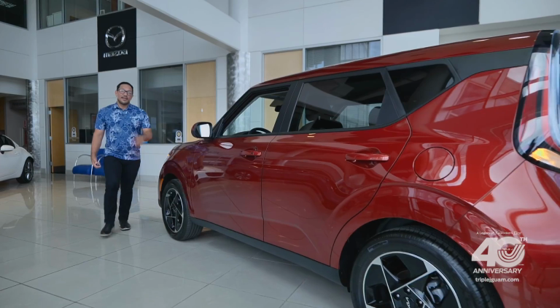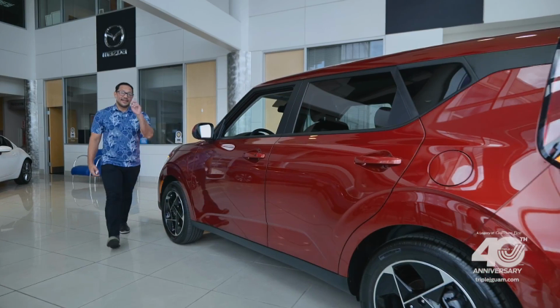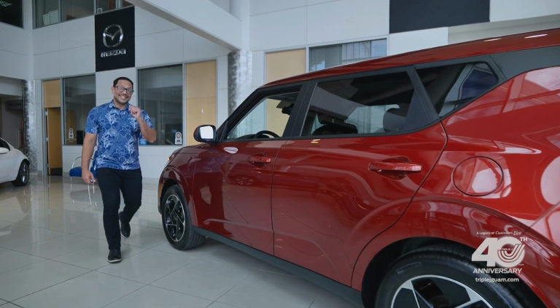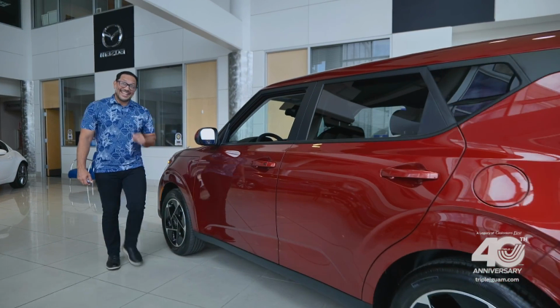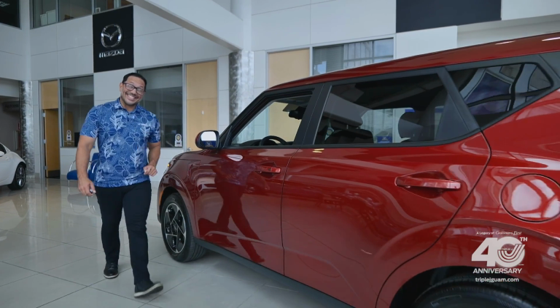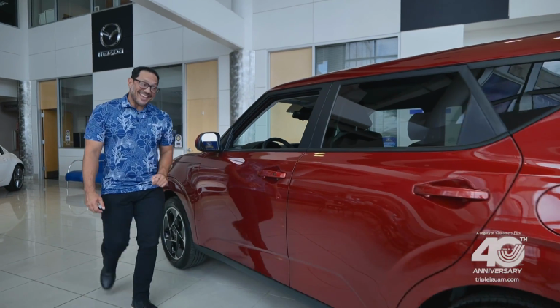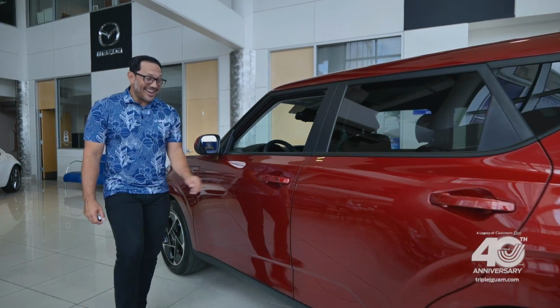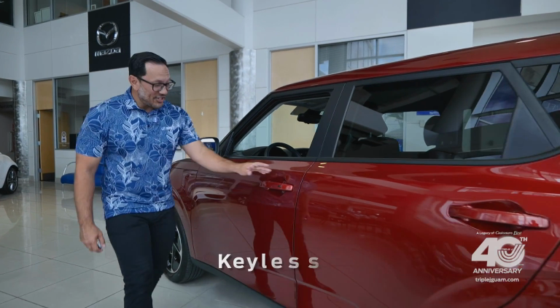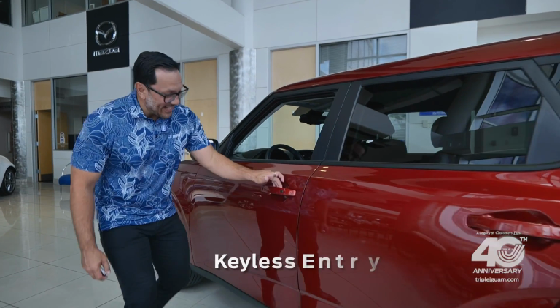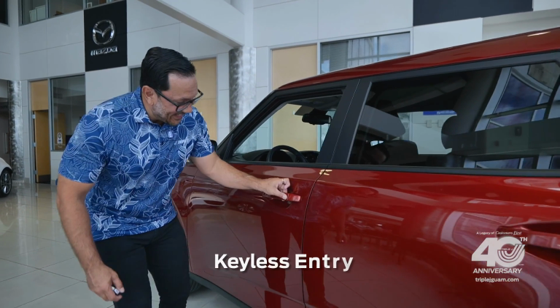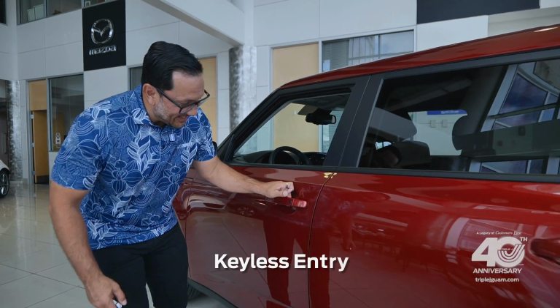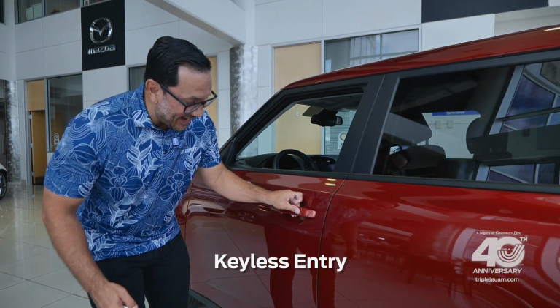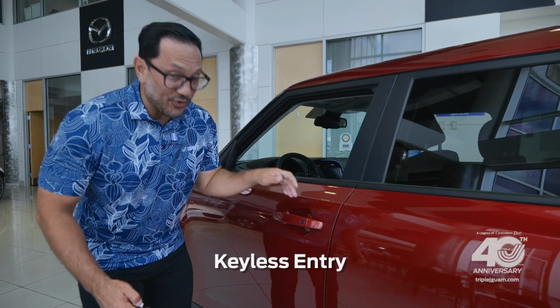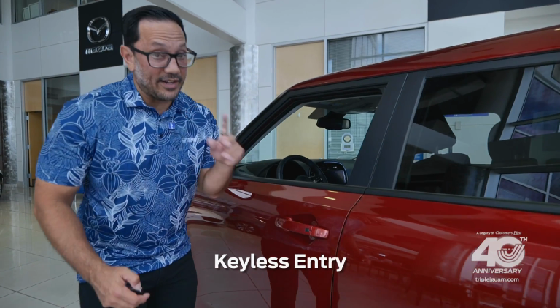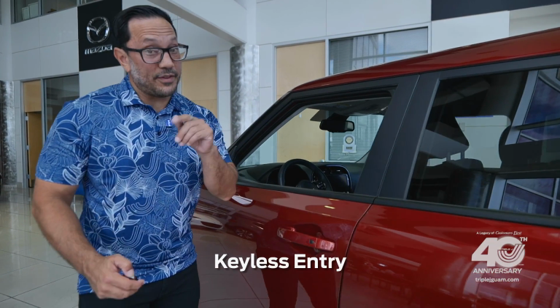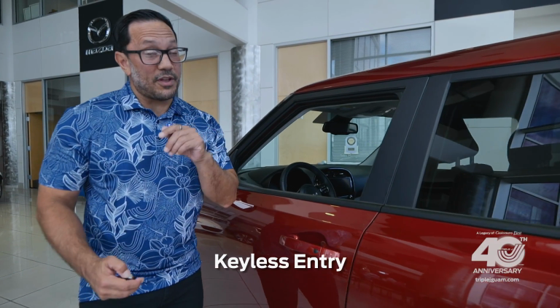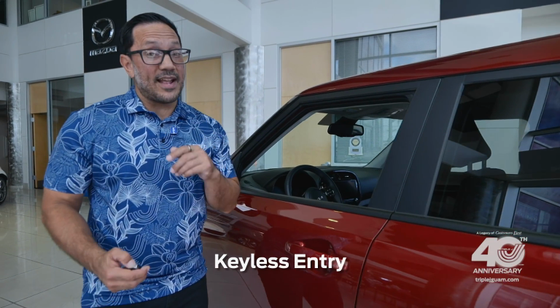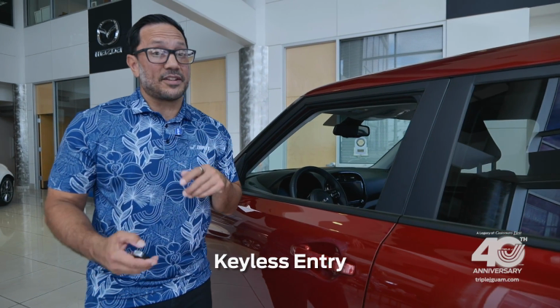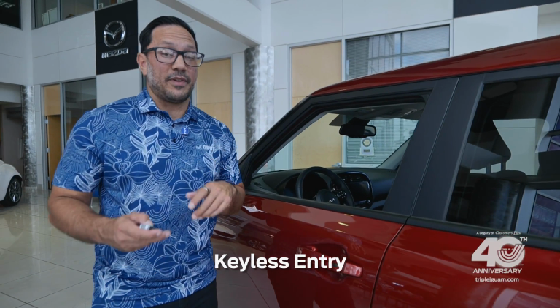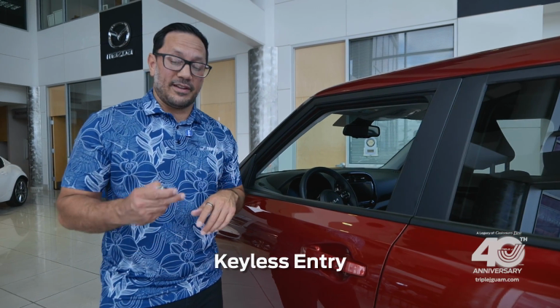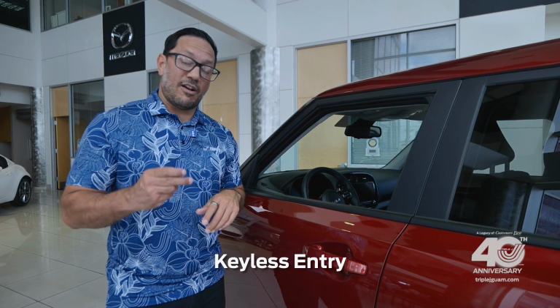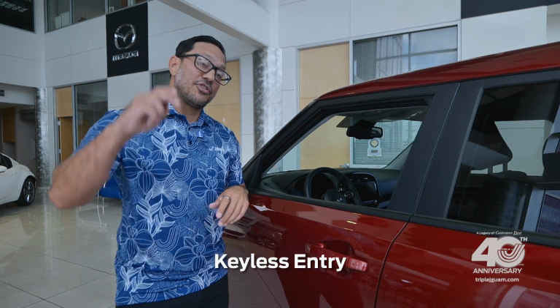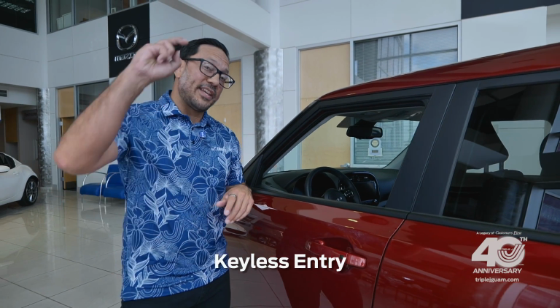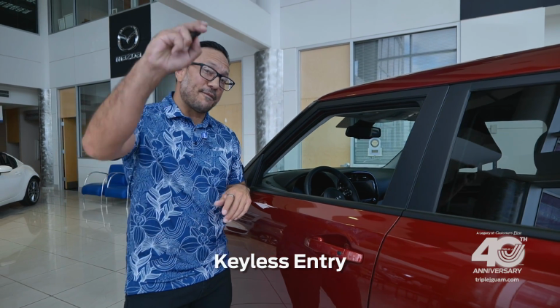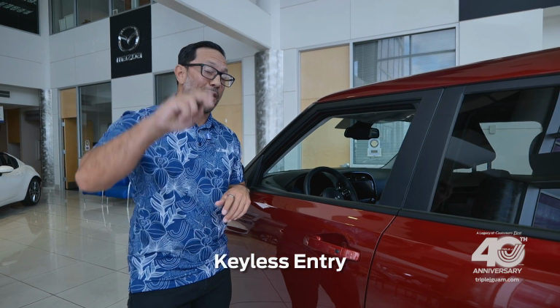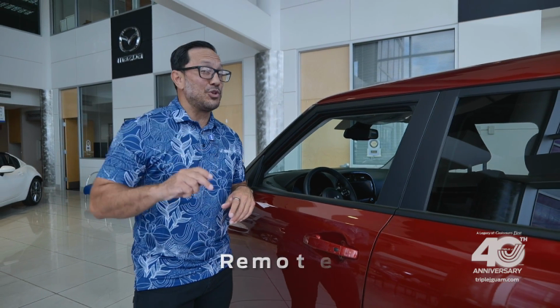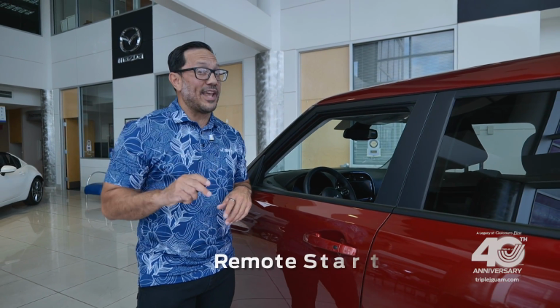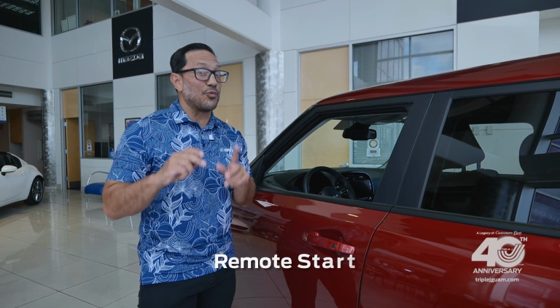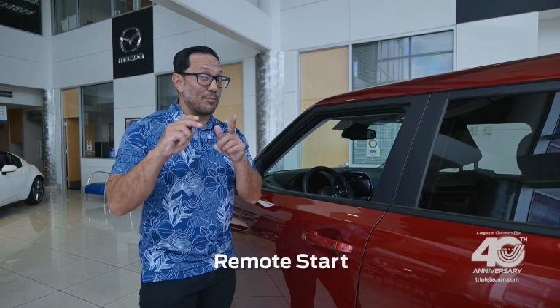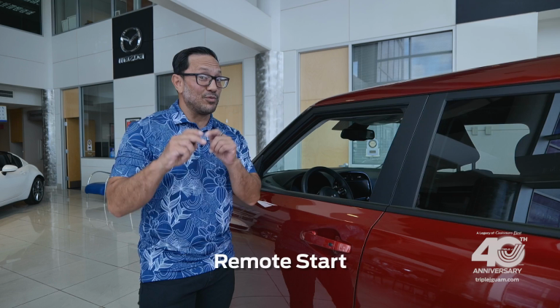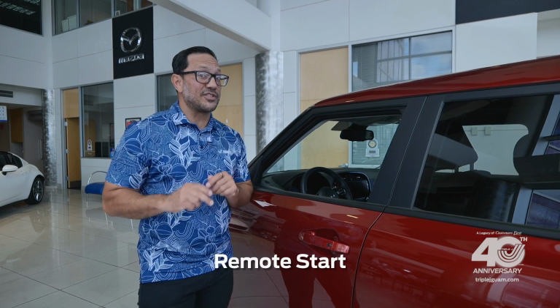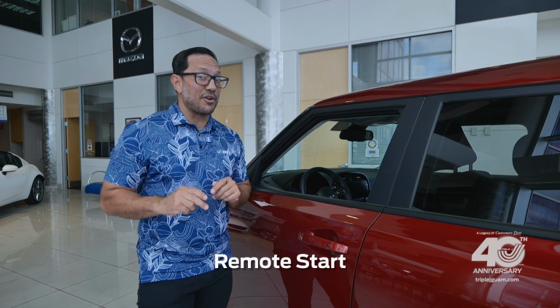To get inside you get keyless entry, and if you thought that's convenient, on your key fob you also get remote start.